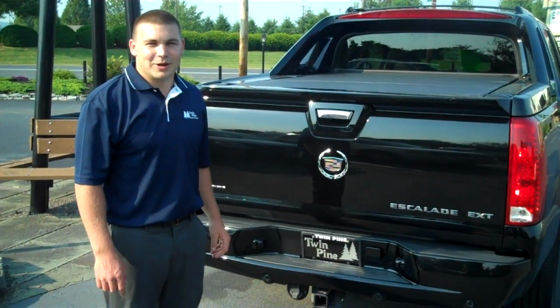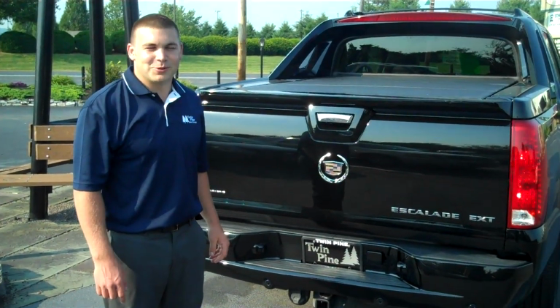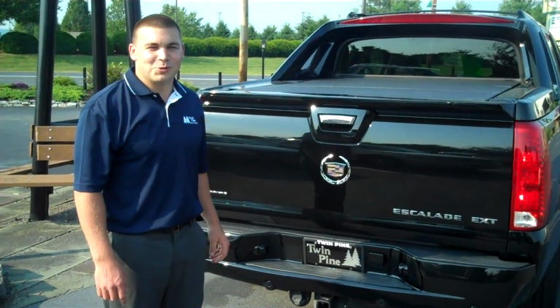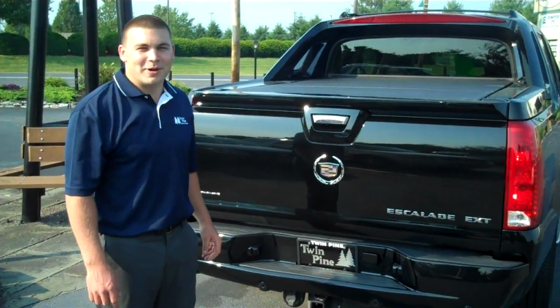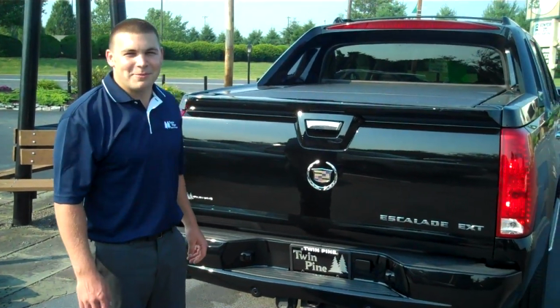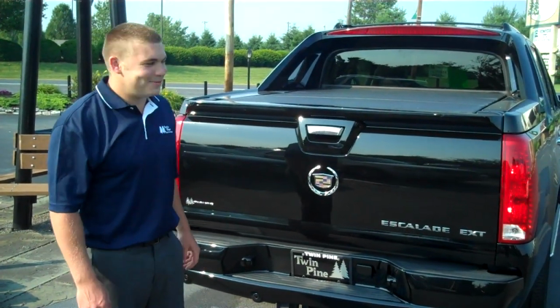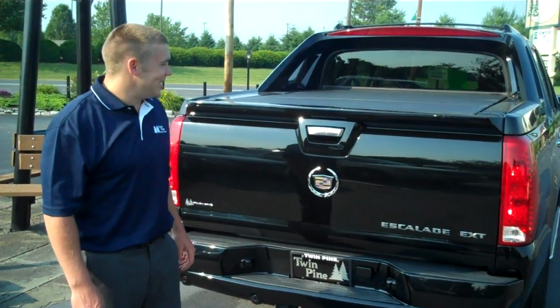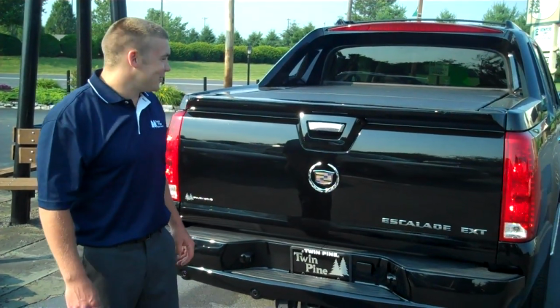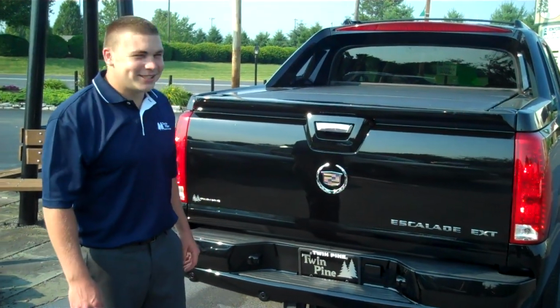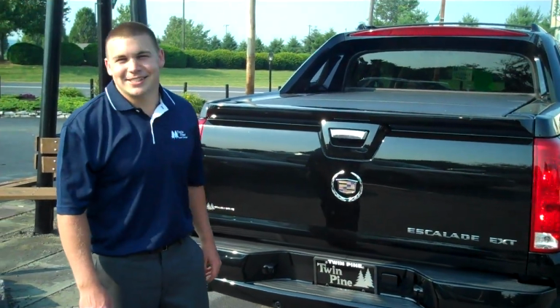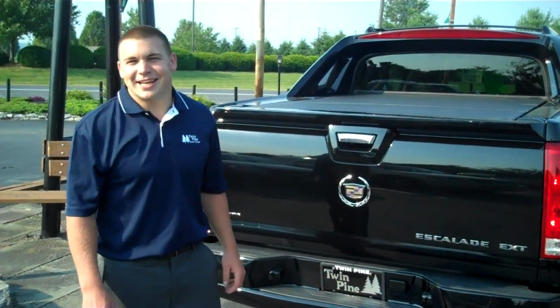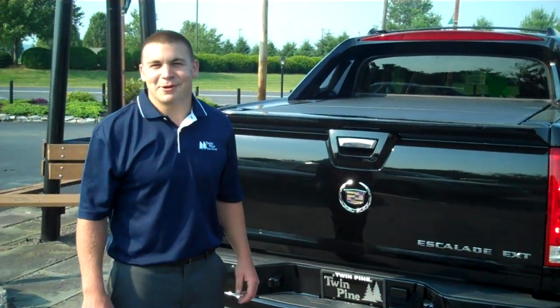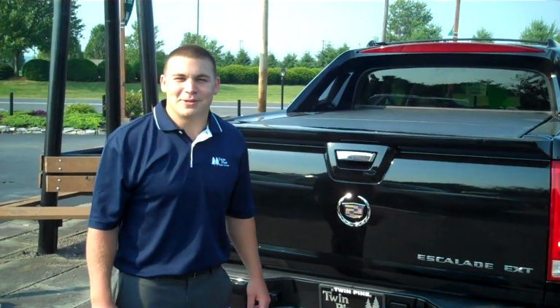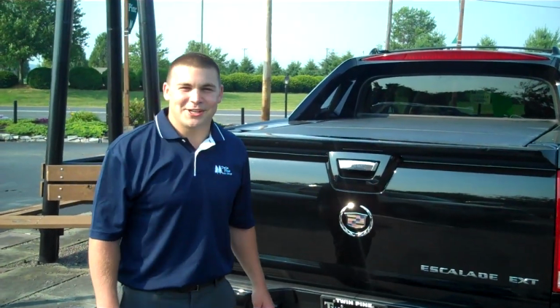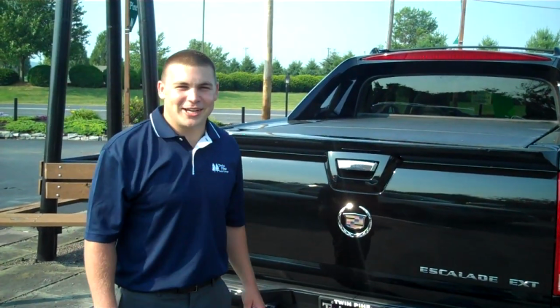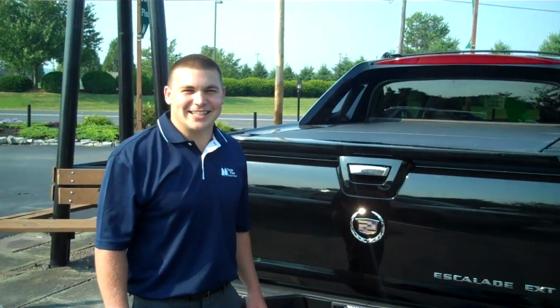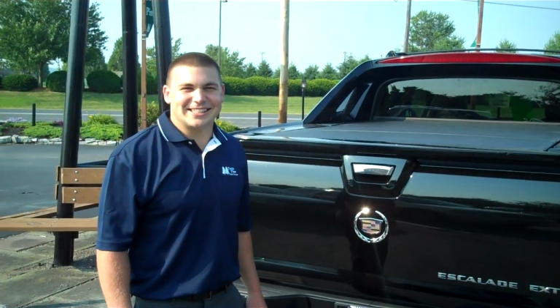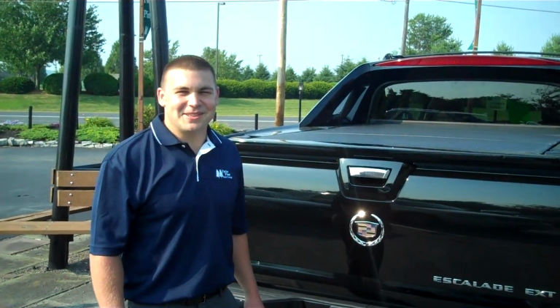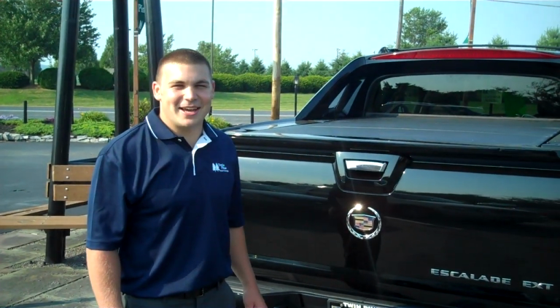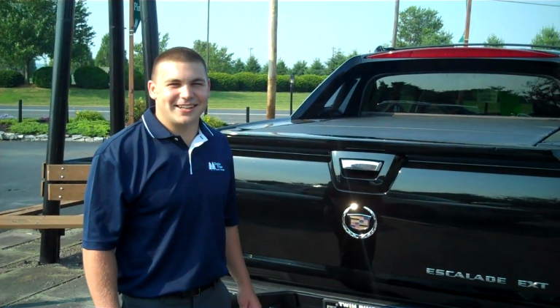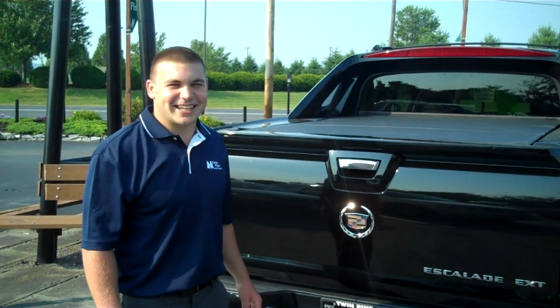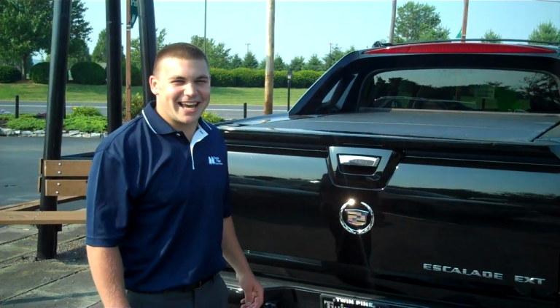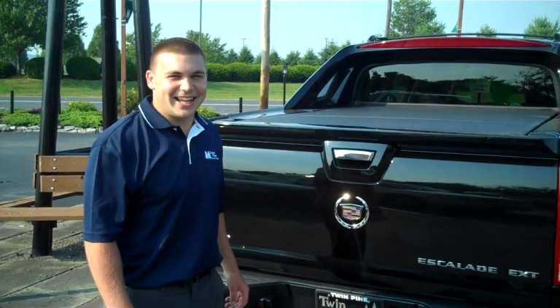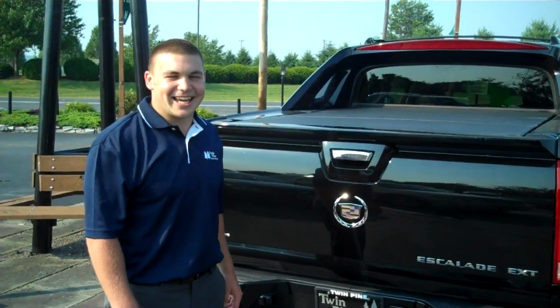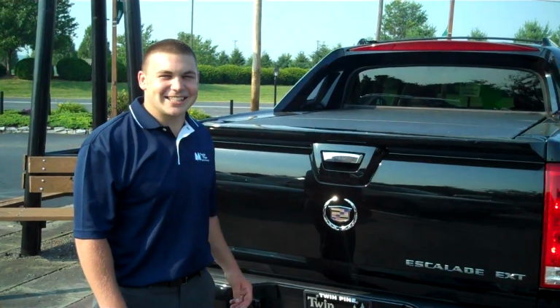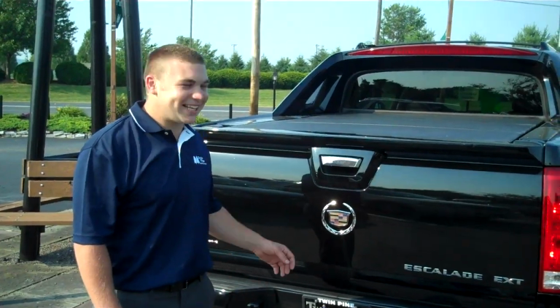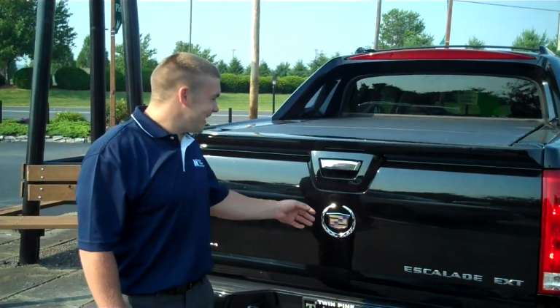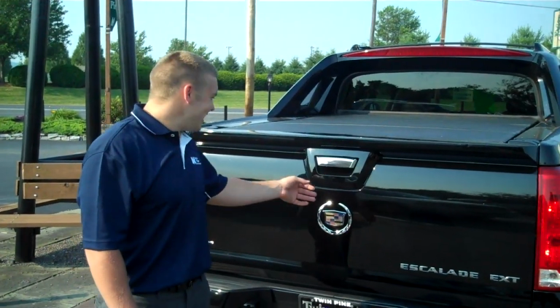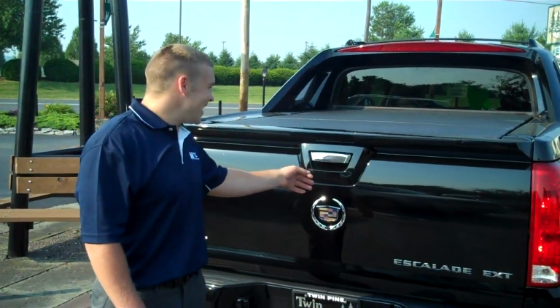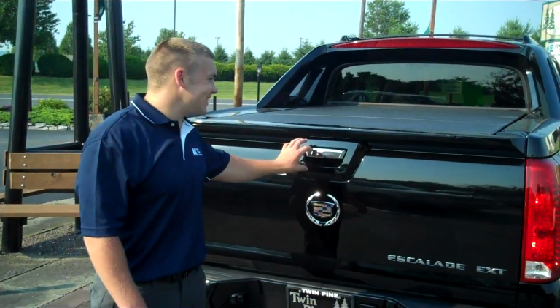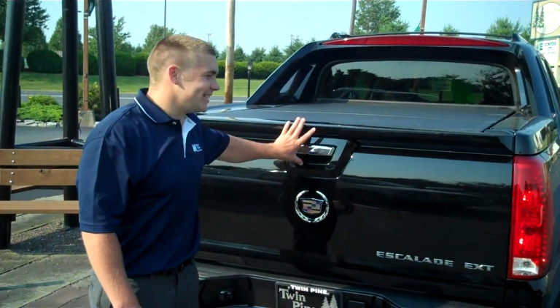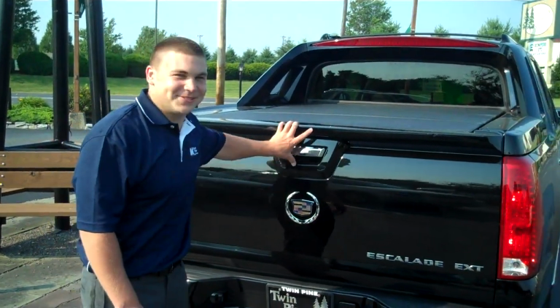Welcome to TwinPi. My name is John Horst. Today we're going to be showing you how to extend the bed on a Cadillac Escalade EXT.